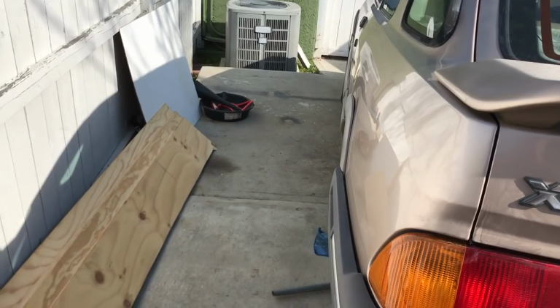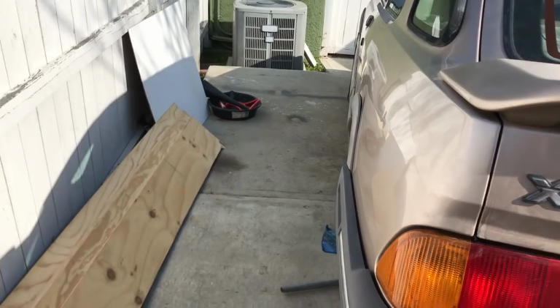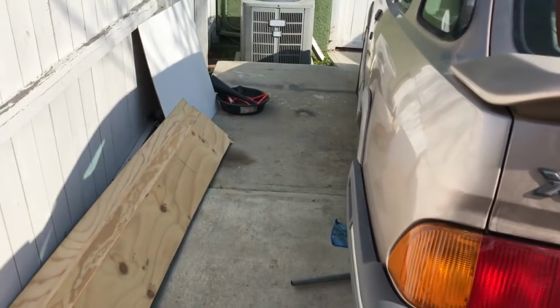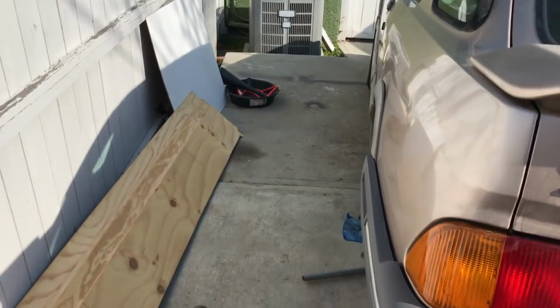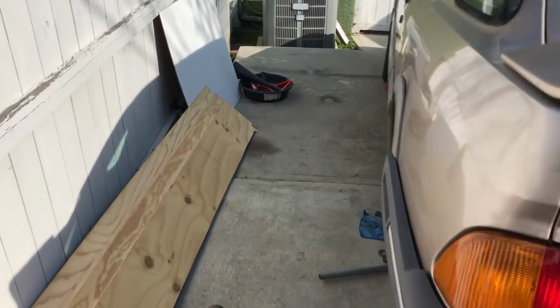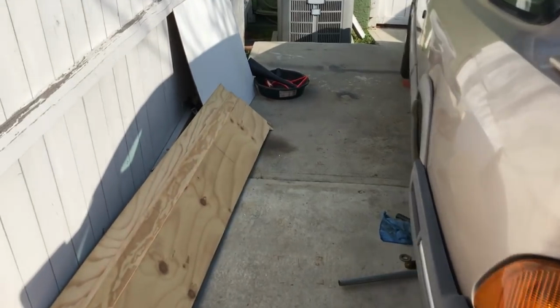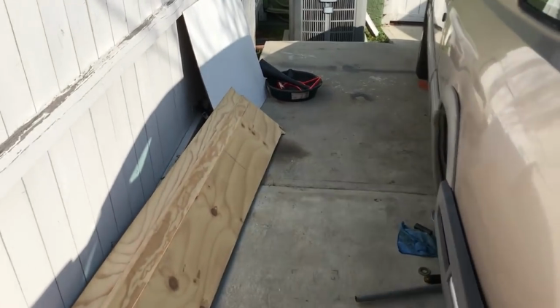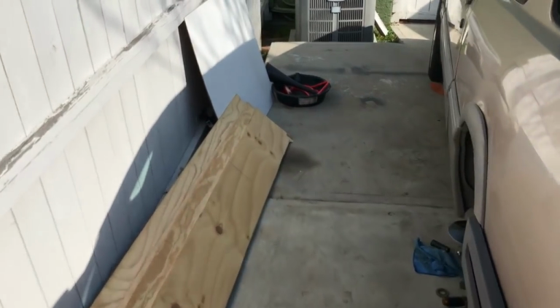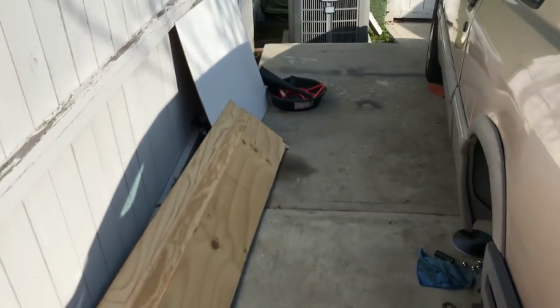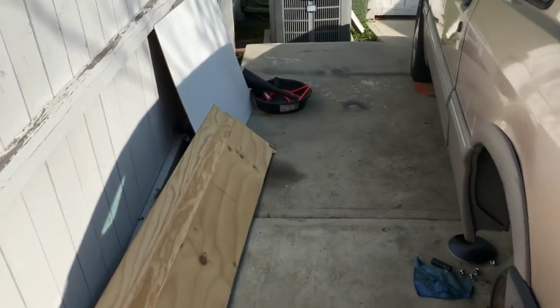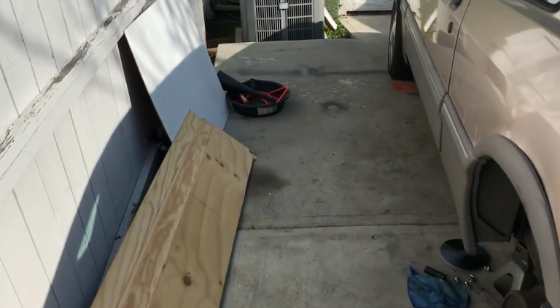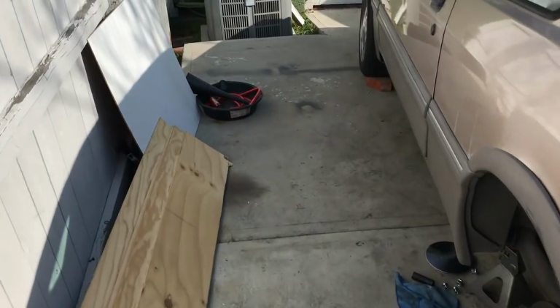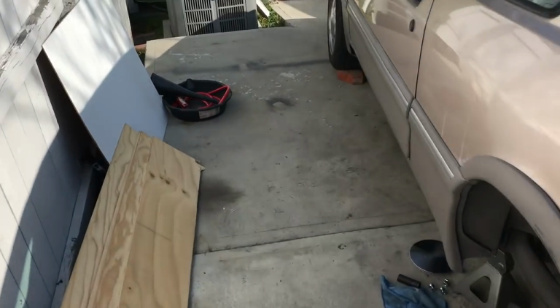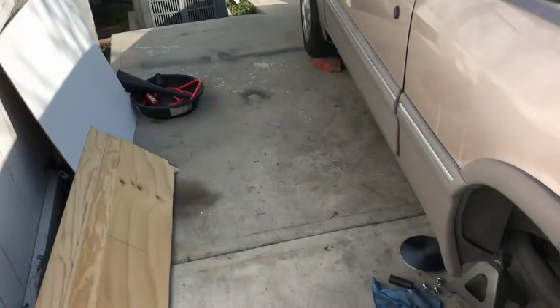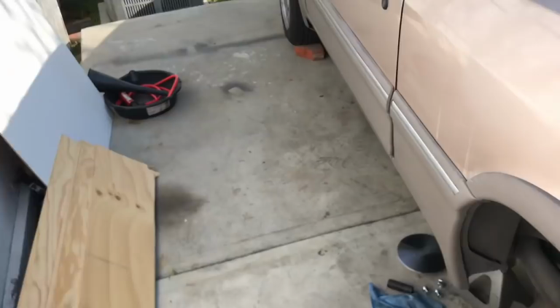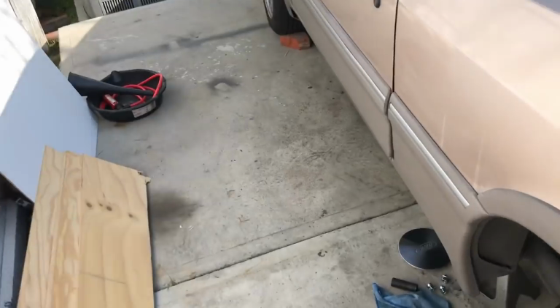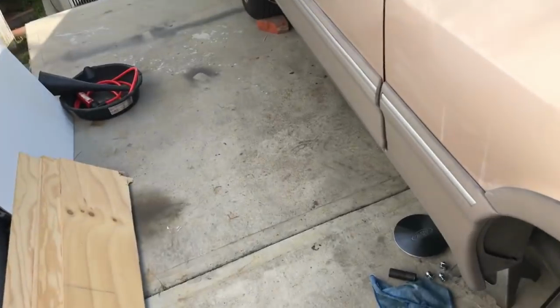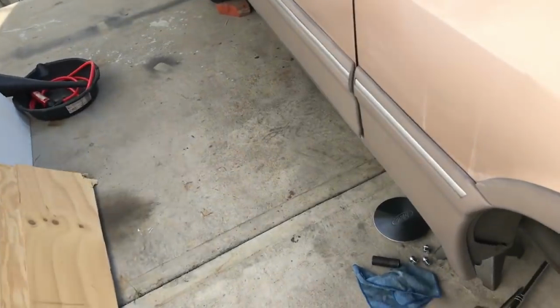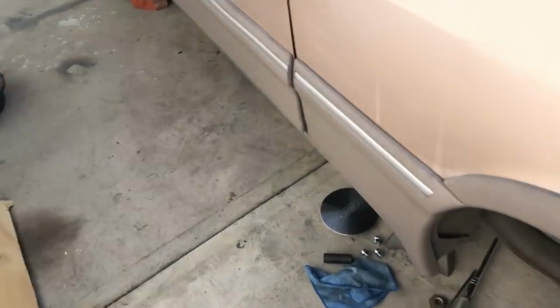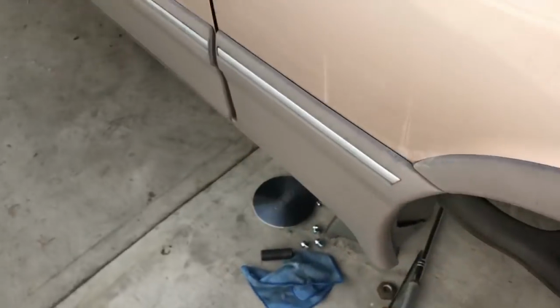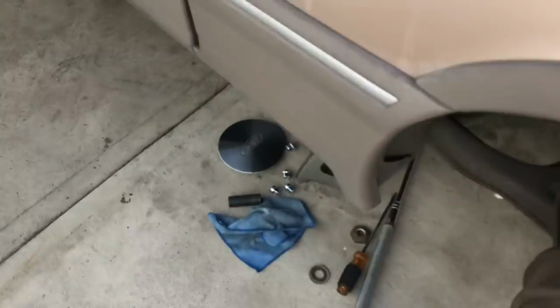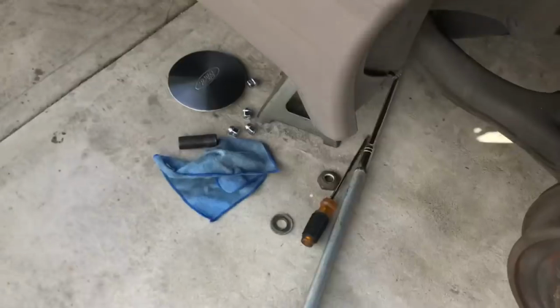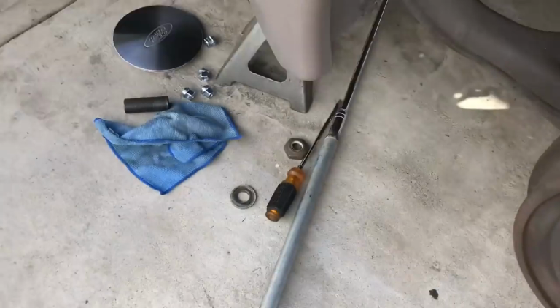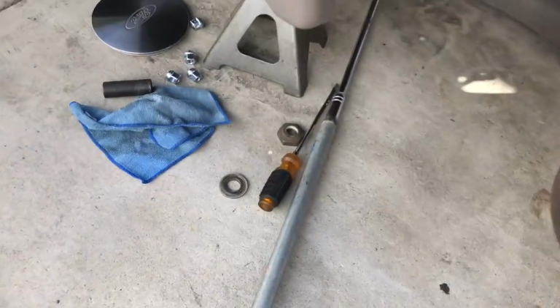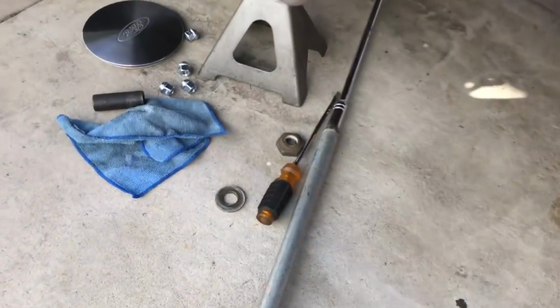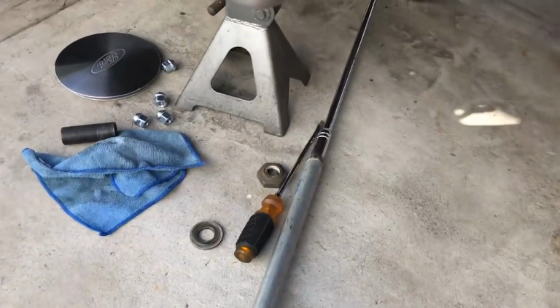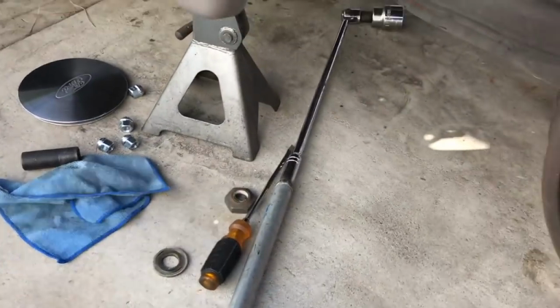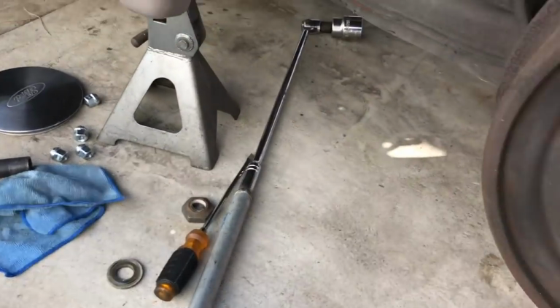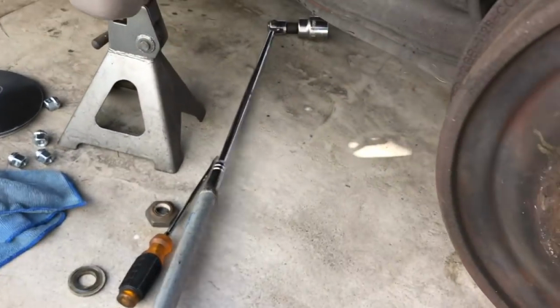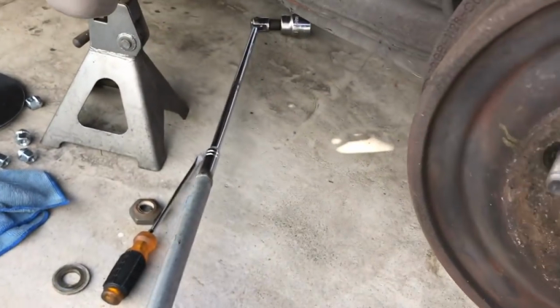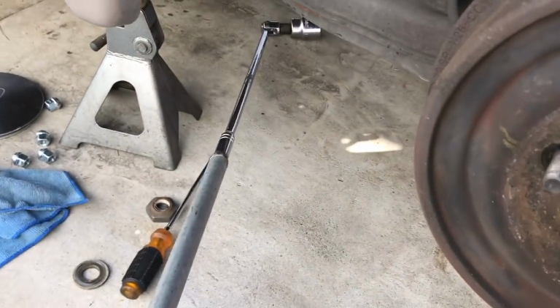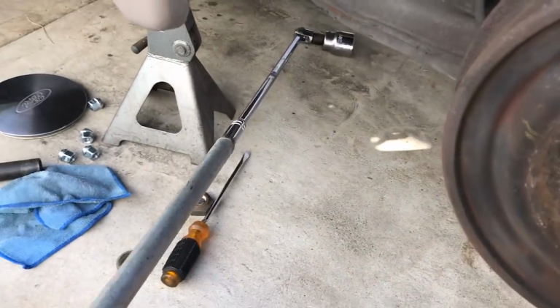As always, working in a small garage with not much kit, we had to improvise.